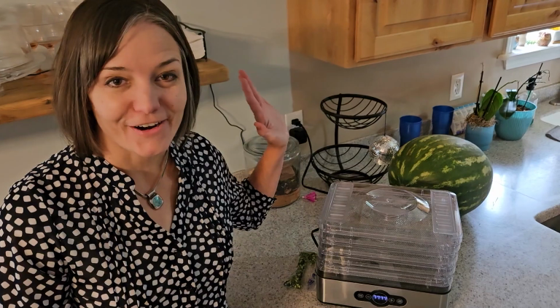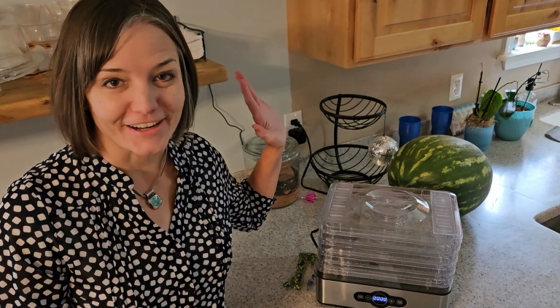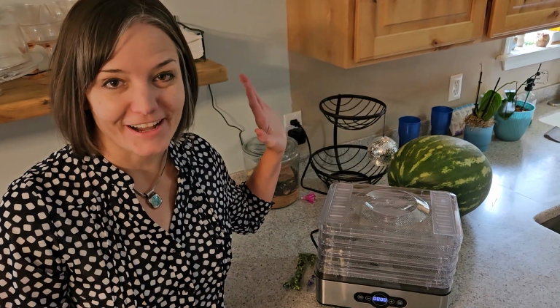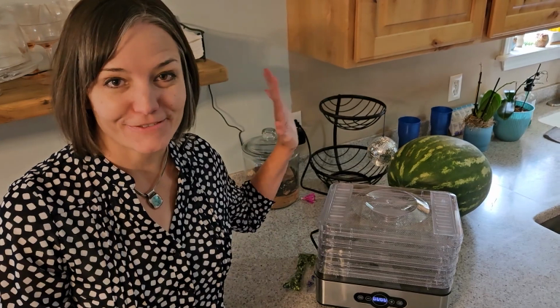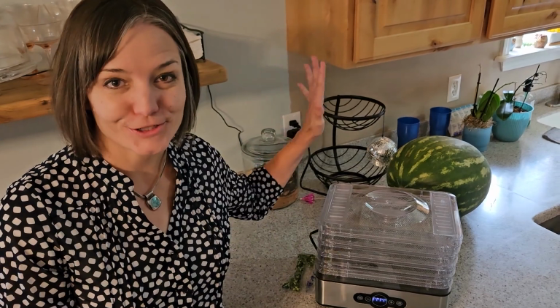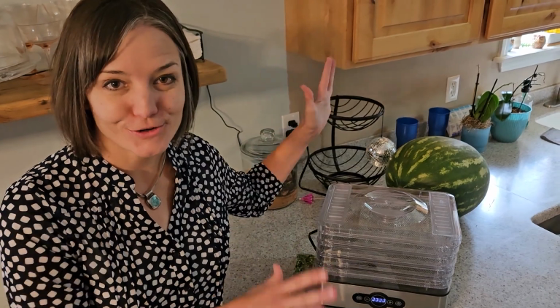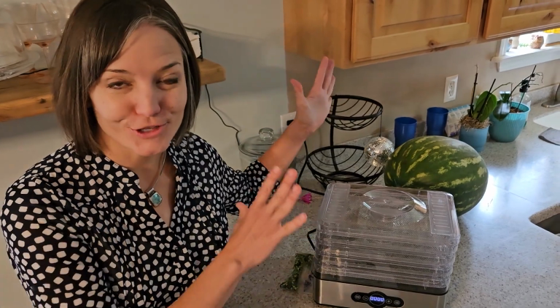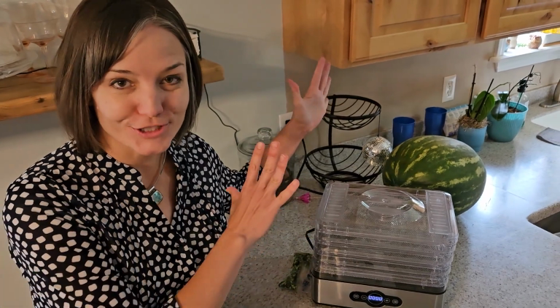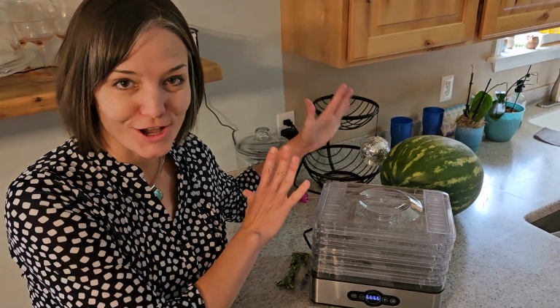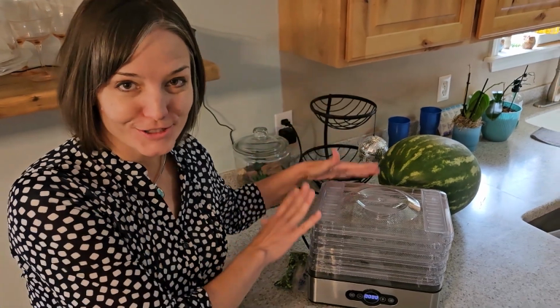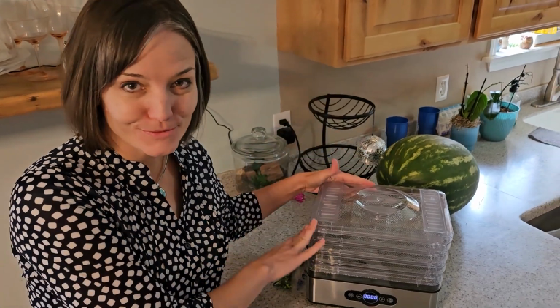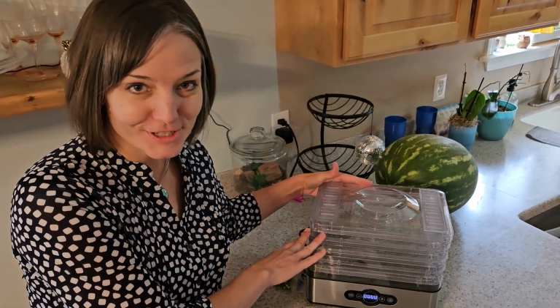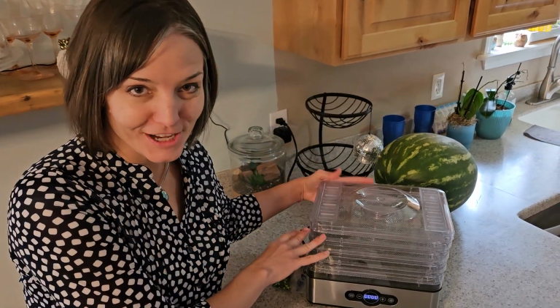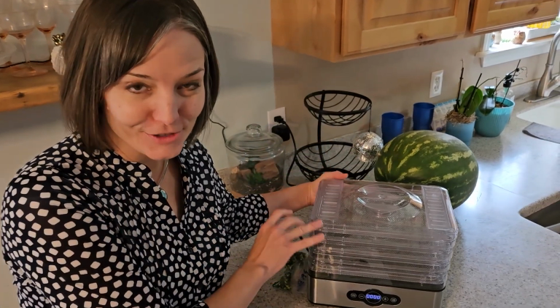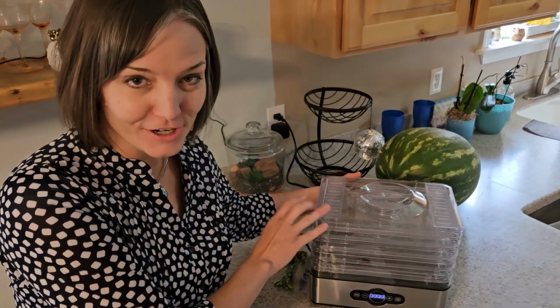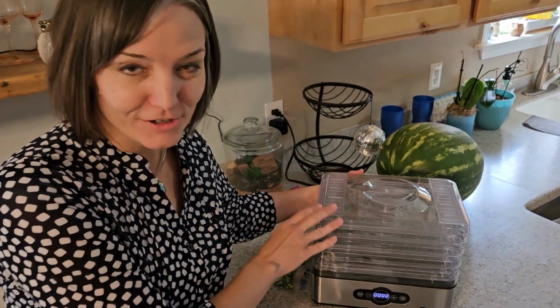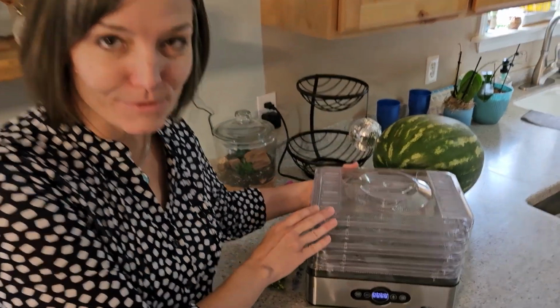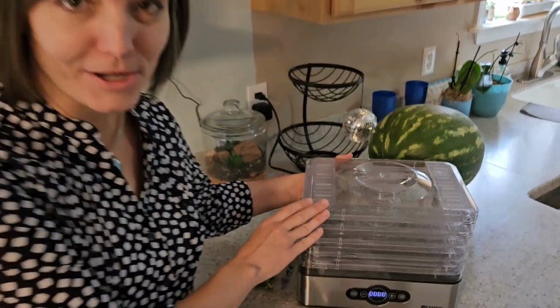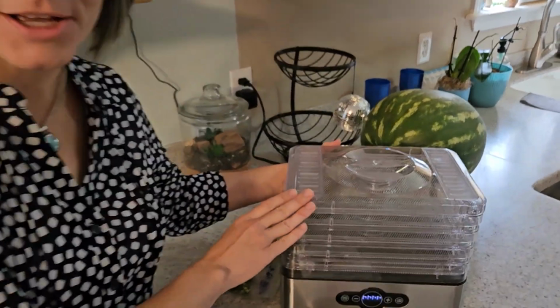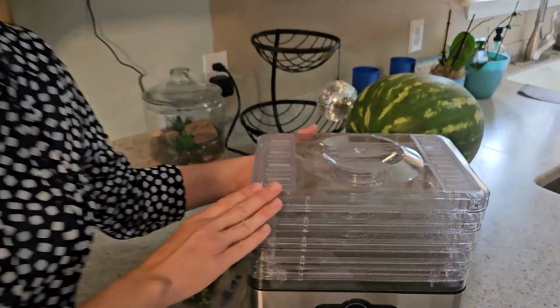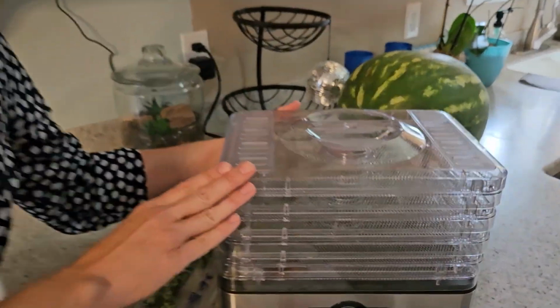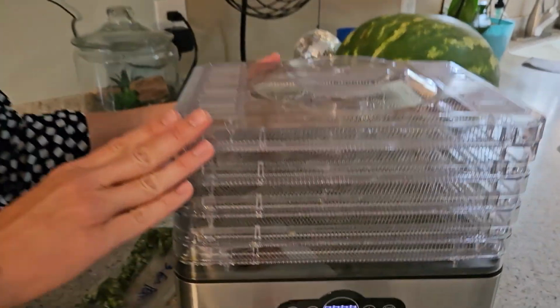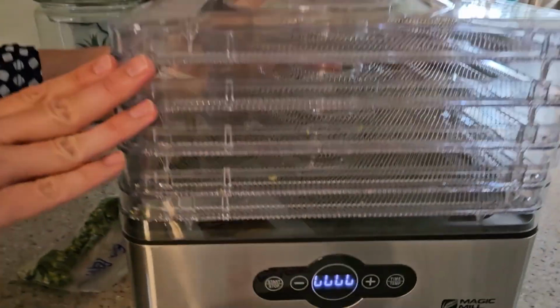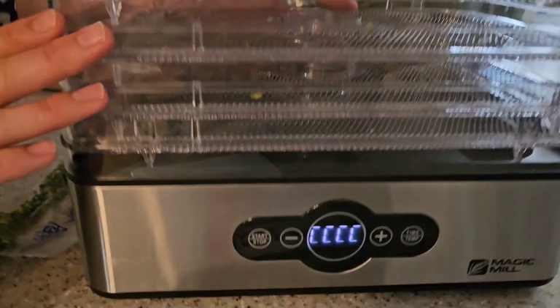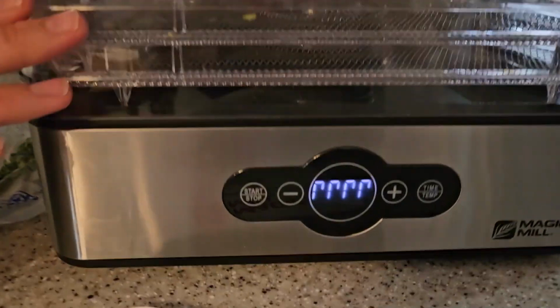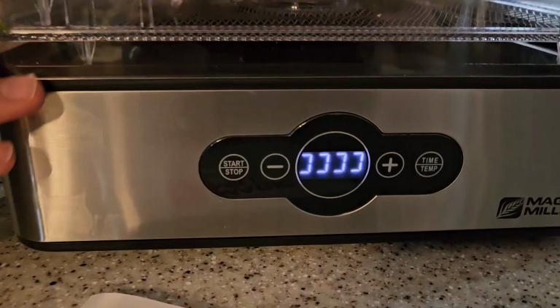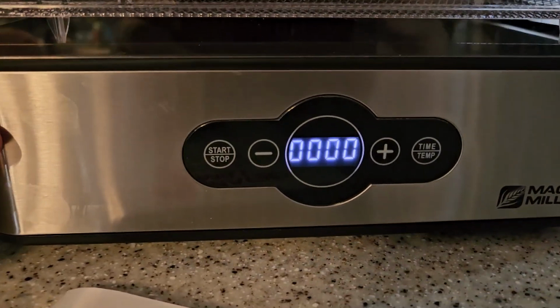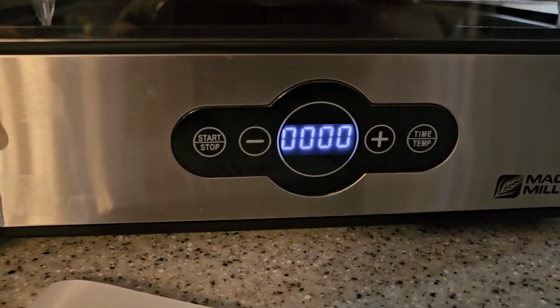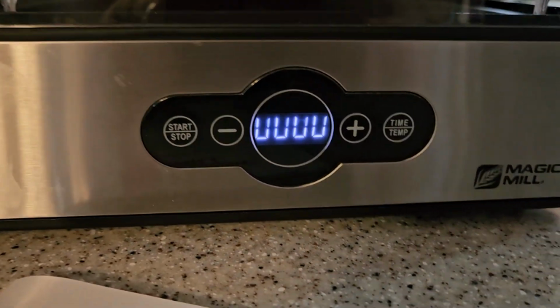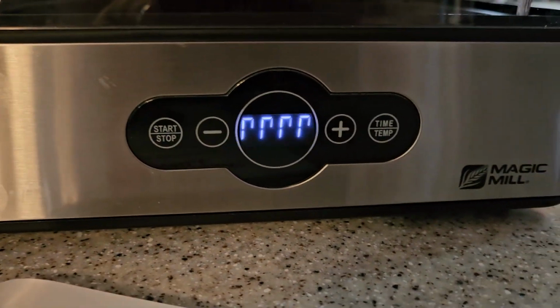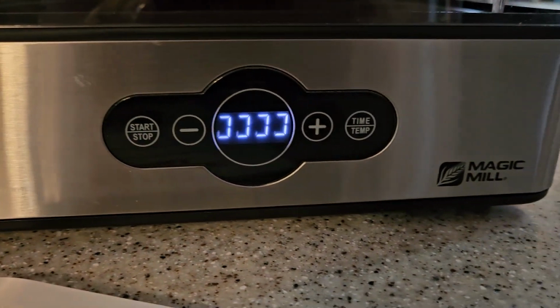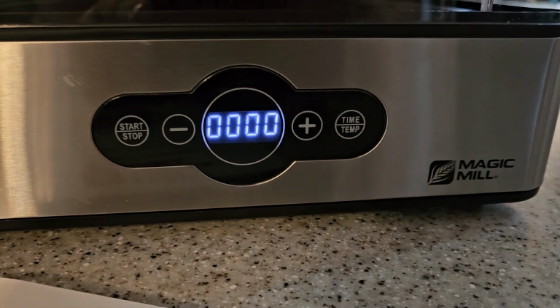I have to show you this awesome dehydrator that my husband got me because he's awesome.